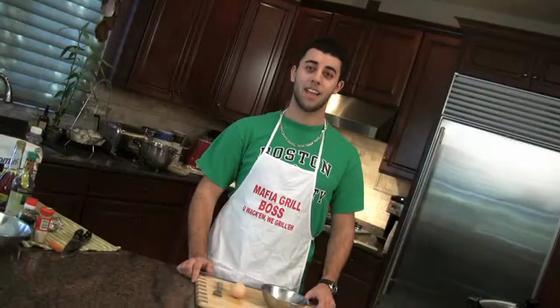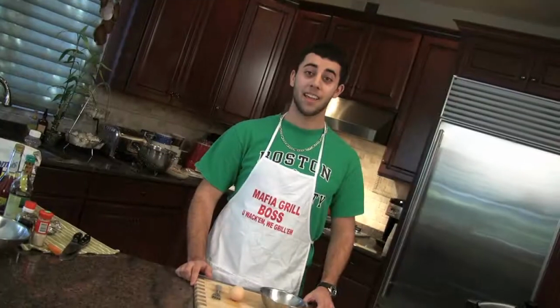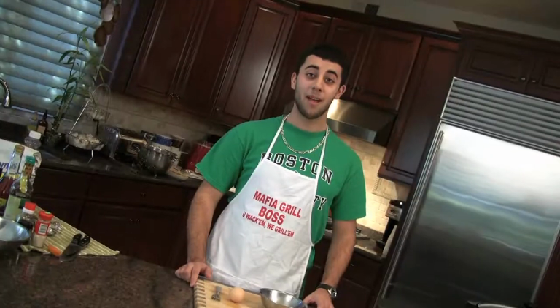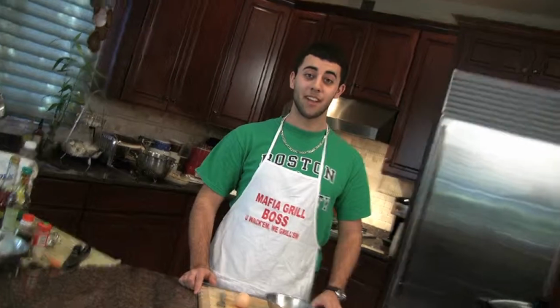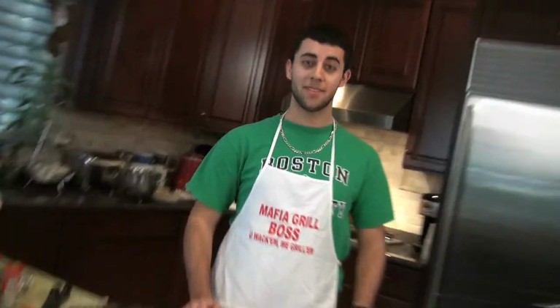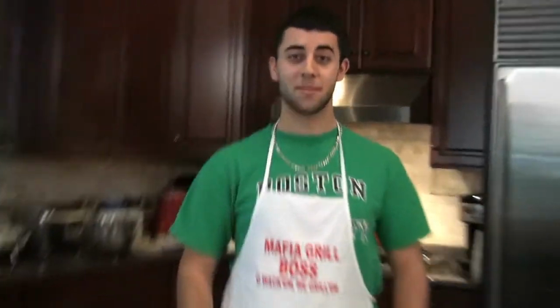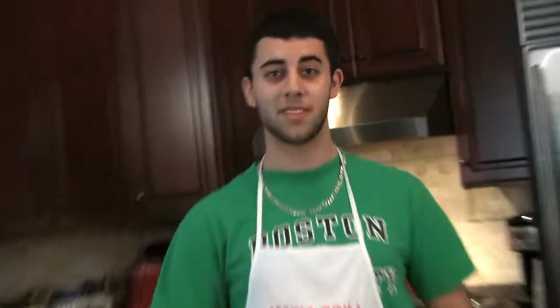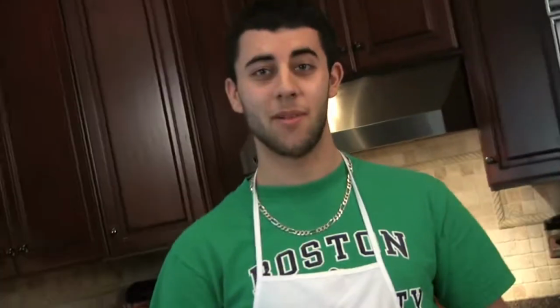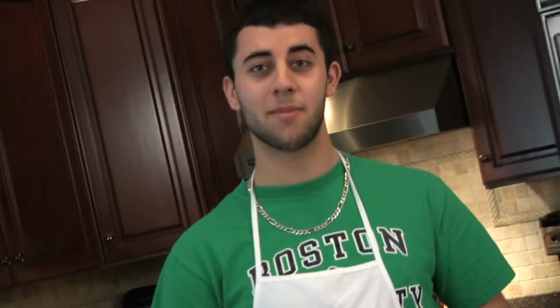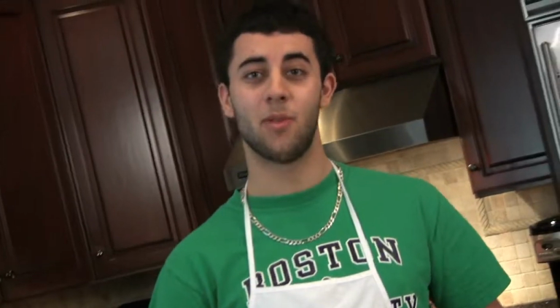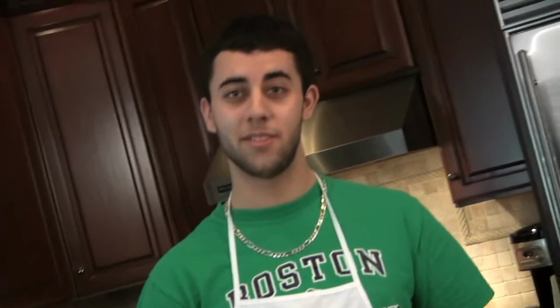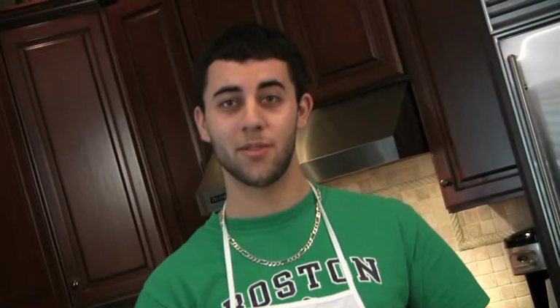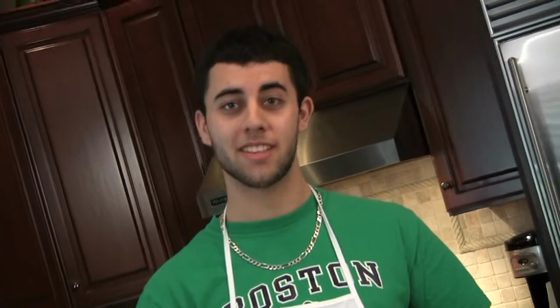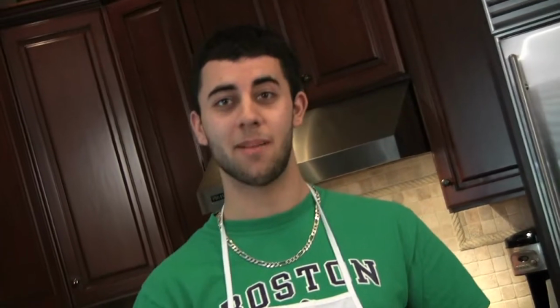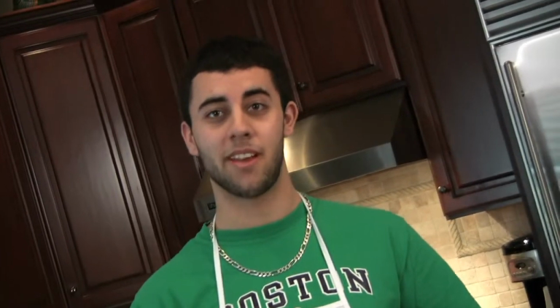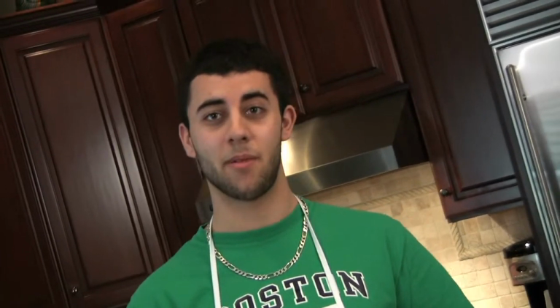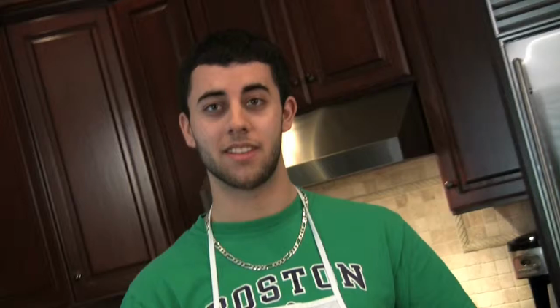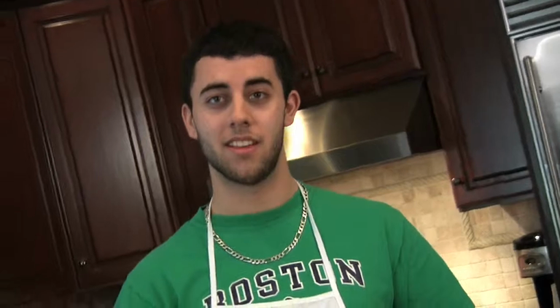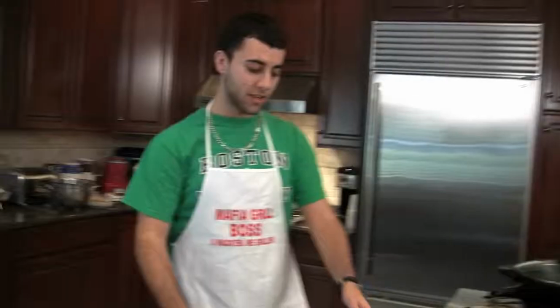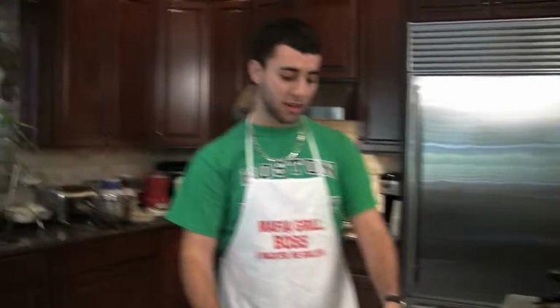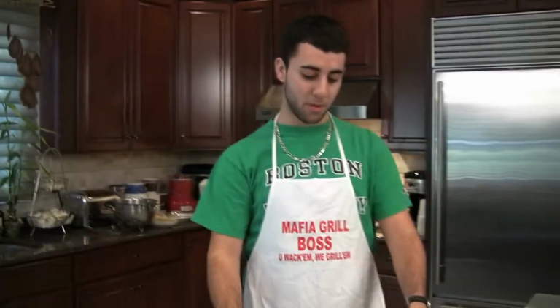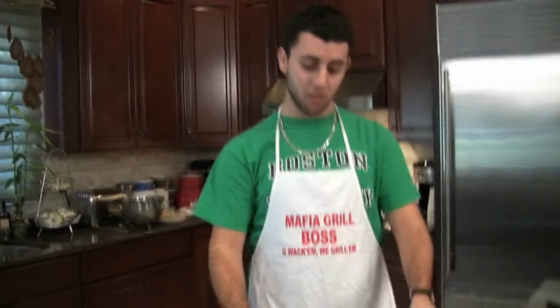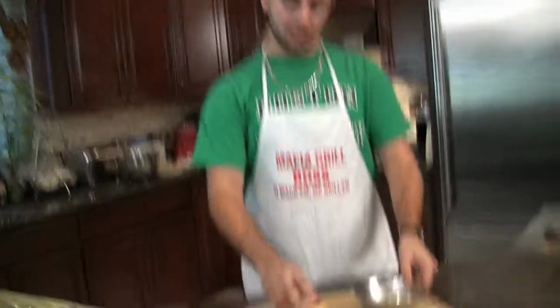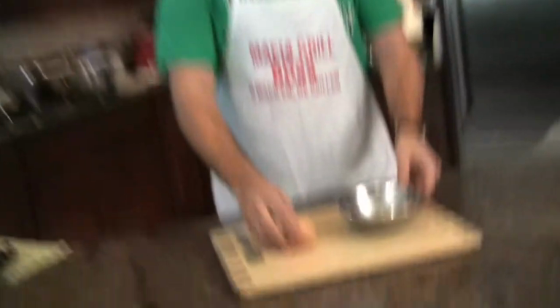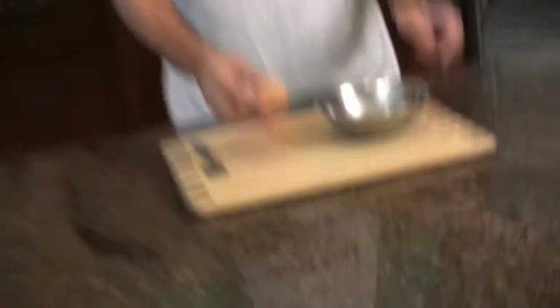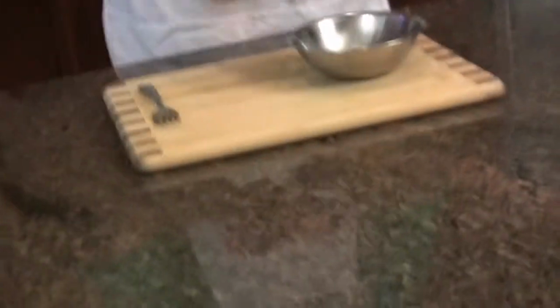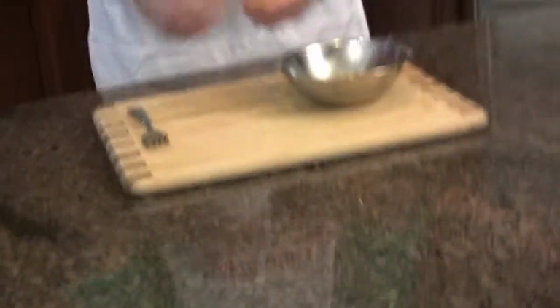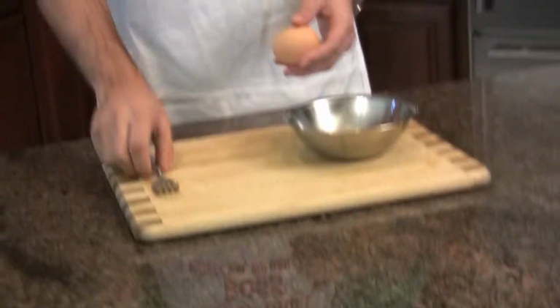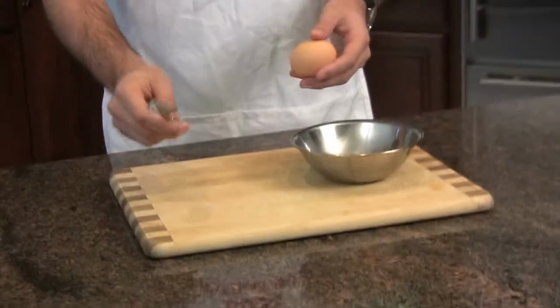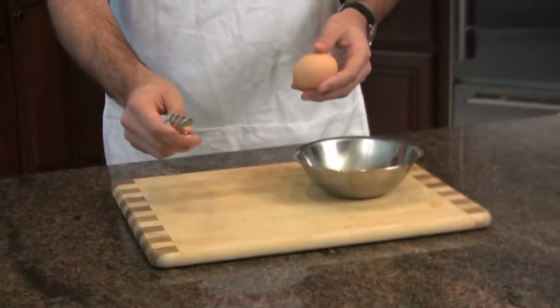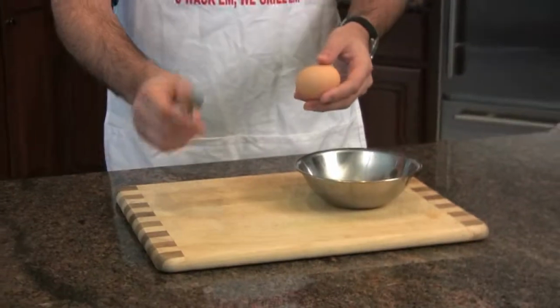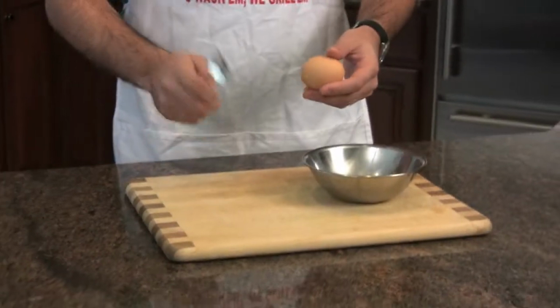Hi, I'm Ralph from TasteBuds, and welcome to the 1, 2, 3's of separating egg whites. For this you'll need a bowl, an egg, and a fork.